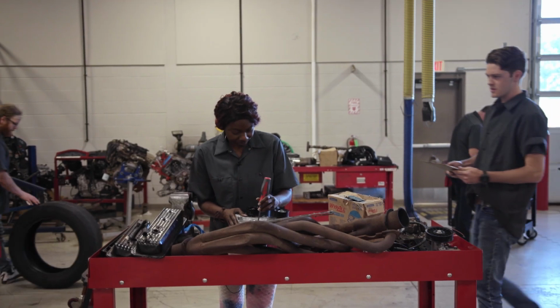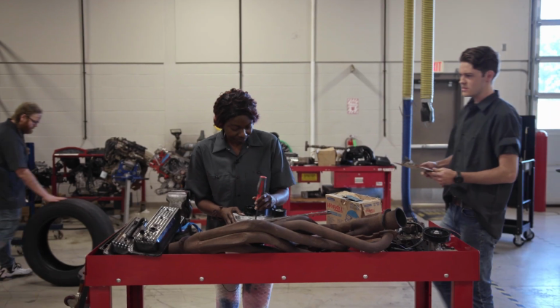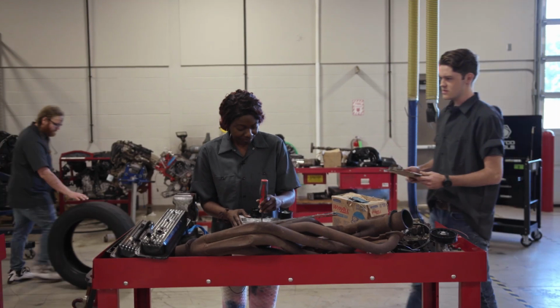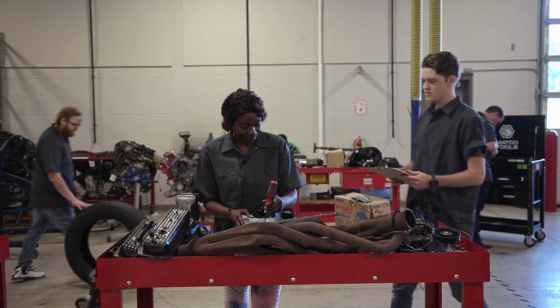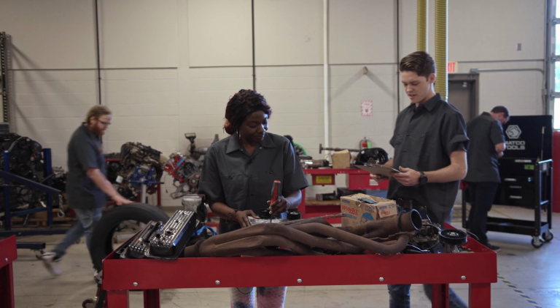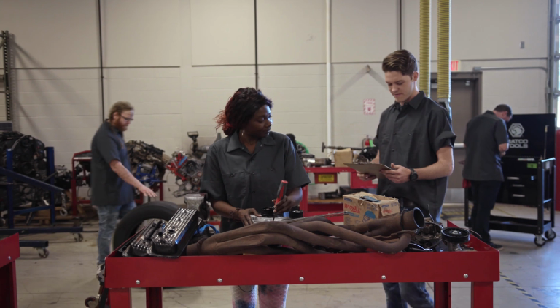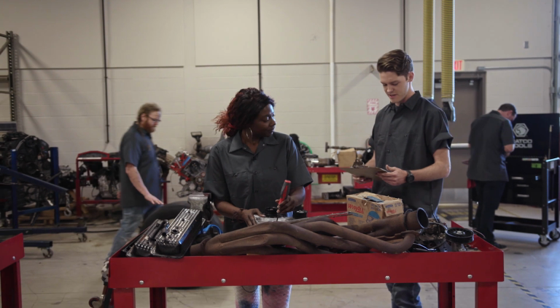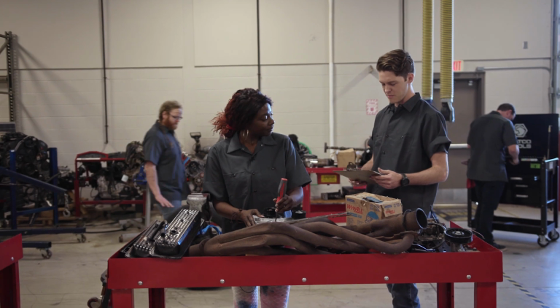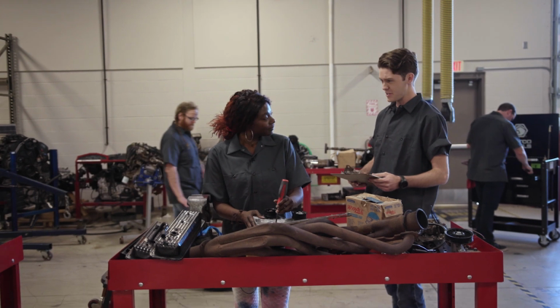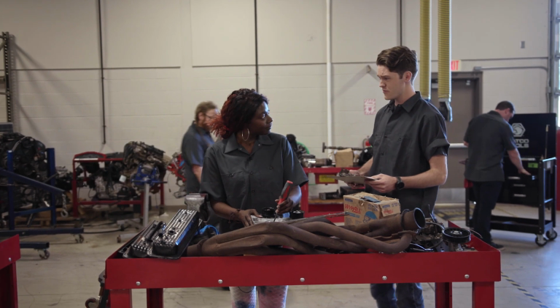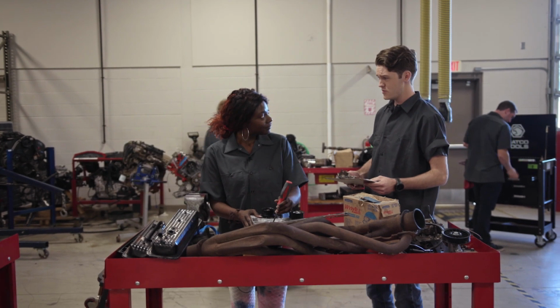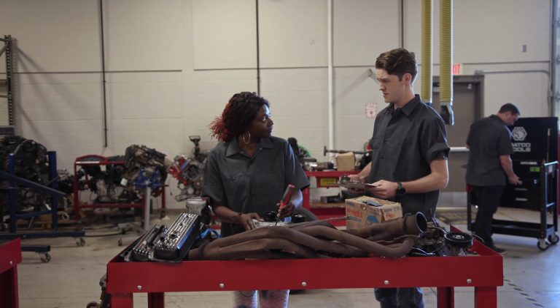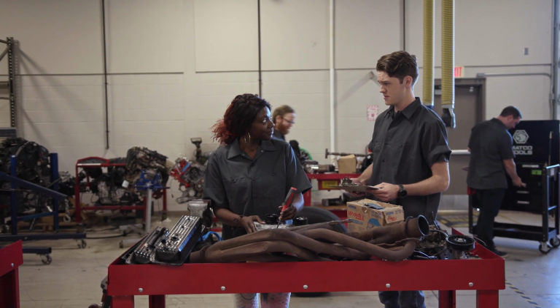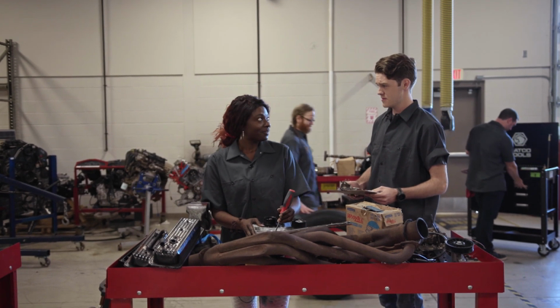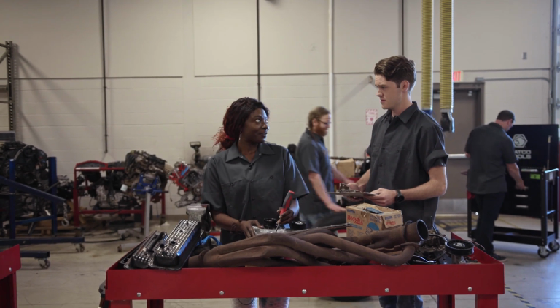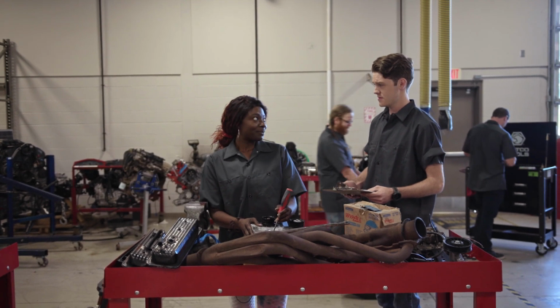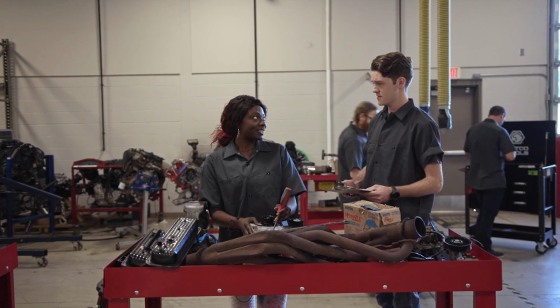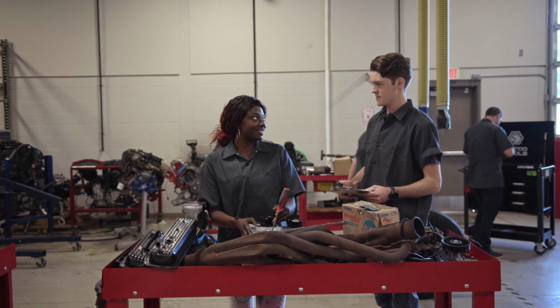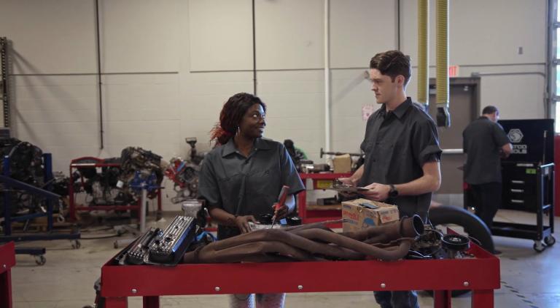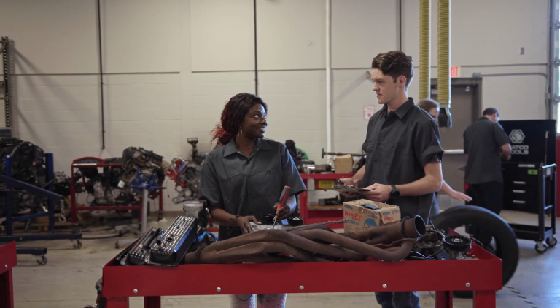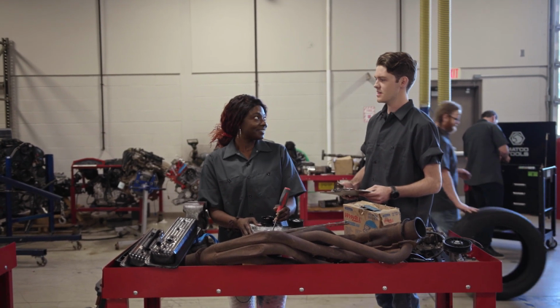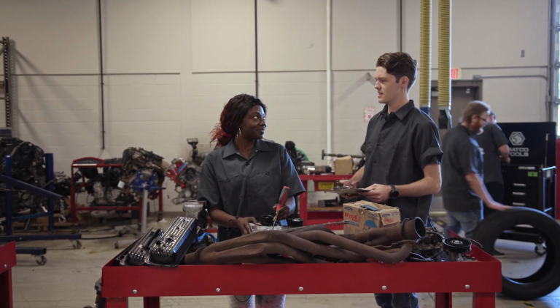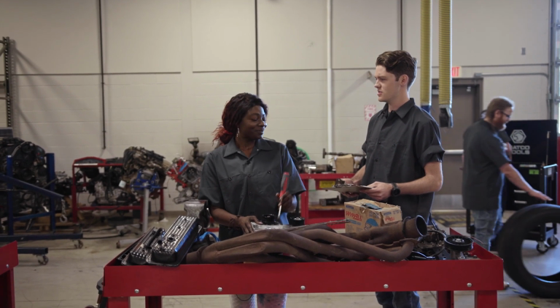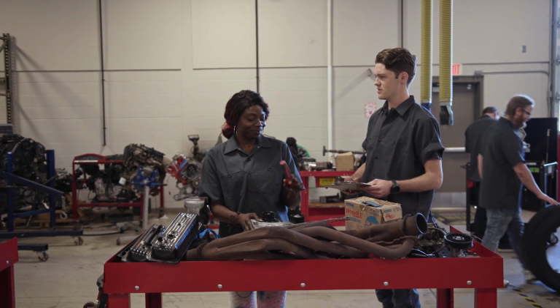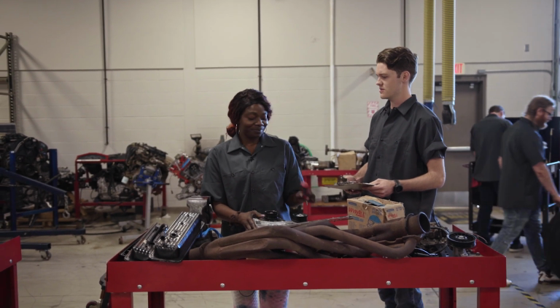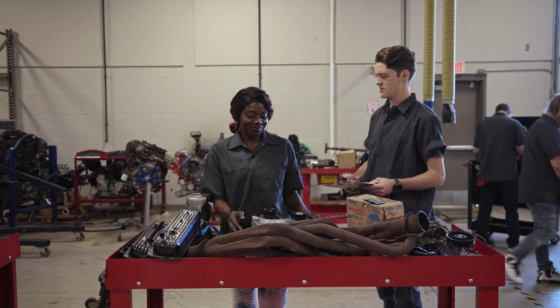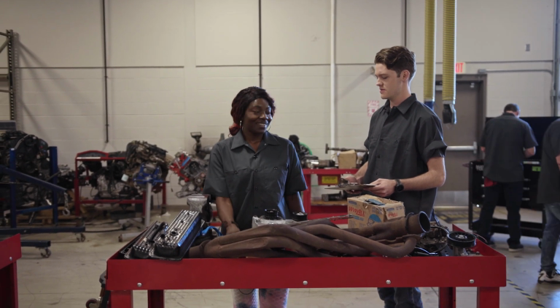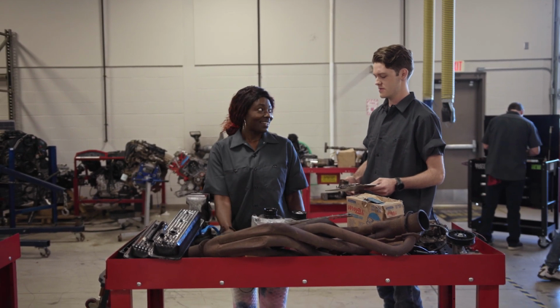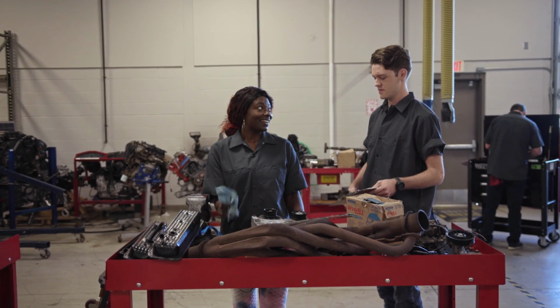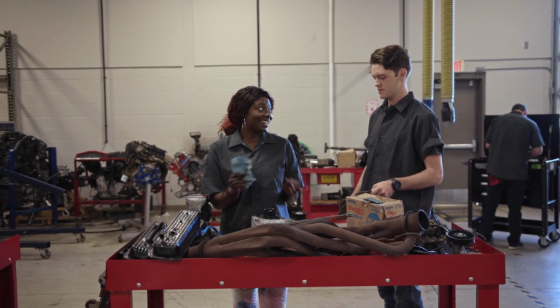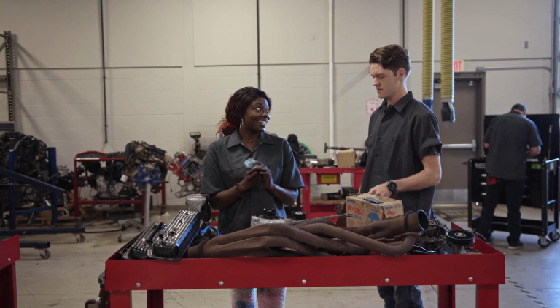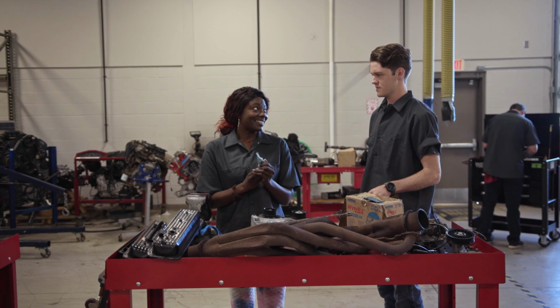Hey, do you know where I can find the blinker fluid? First semester? Yeah, how'd you know? Lucky guess.